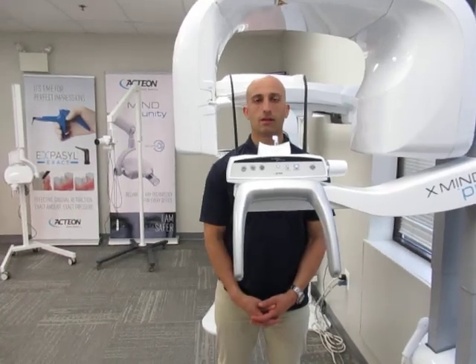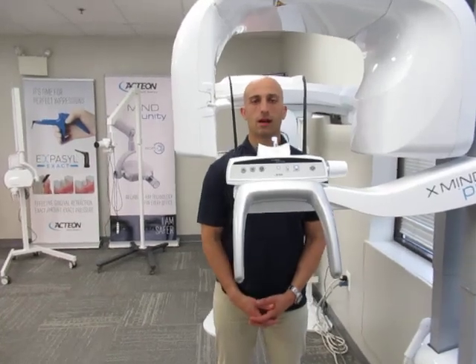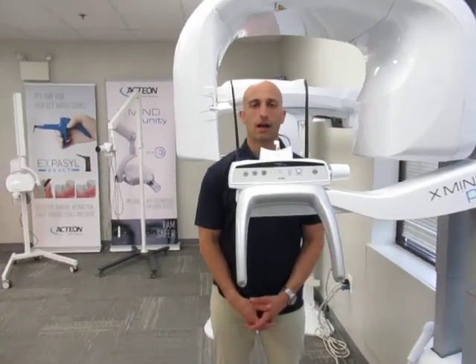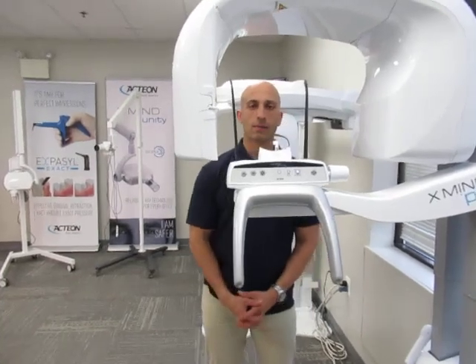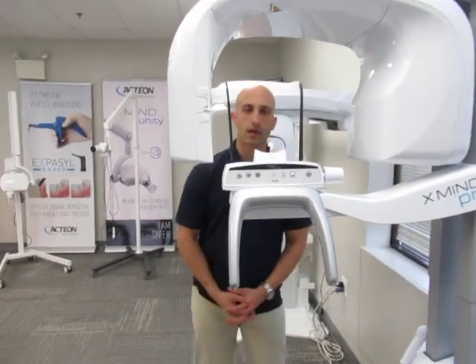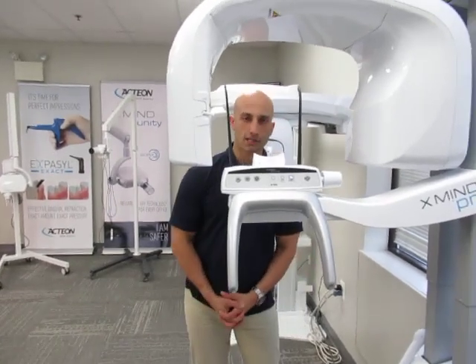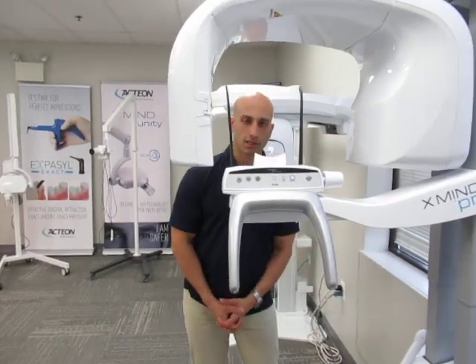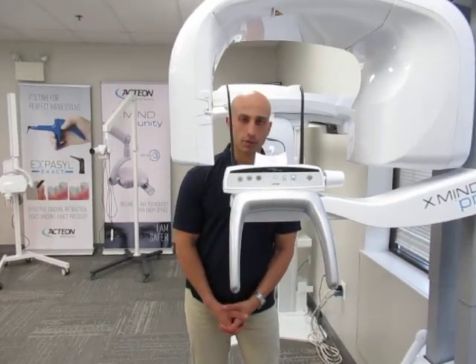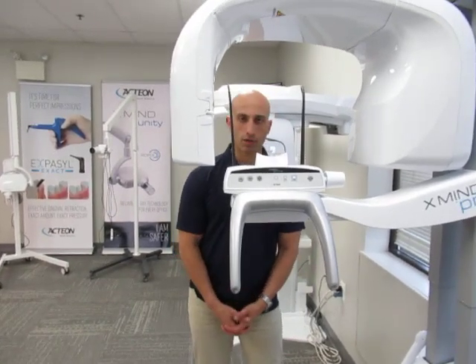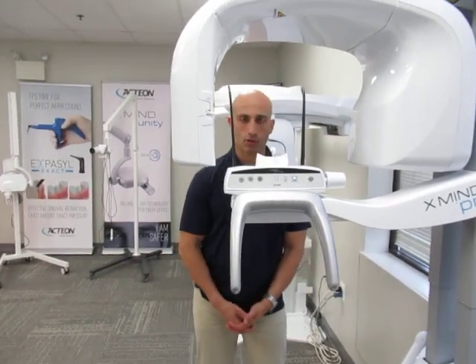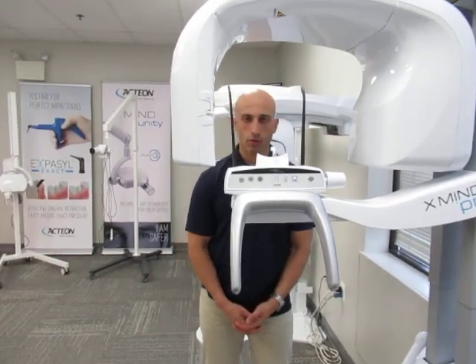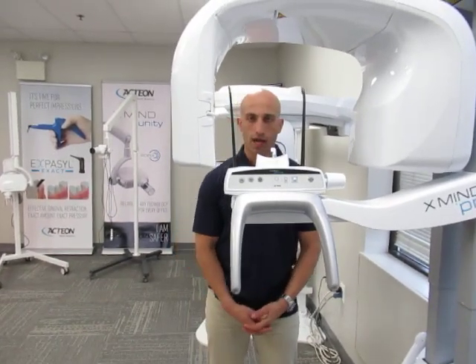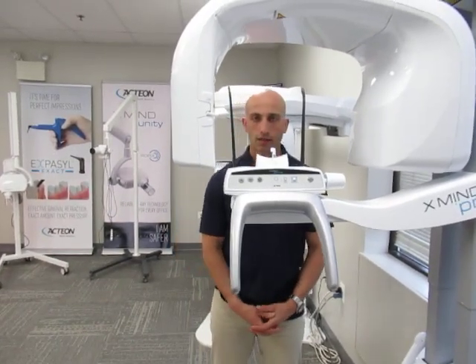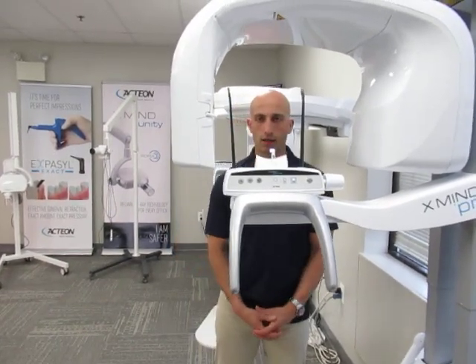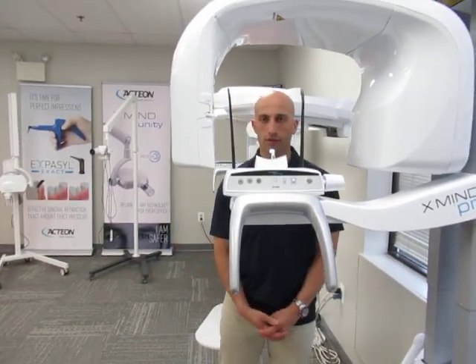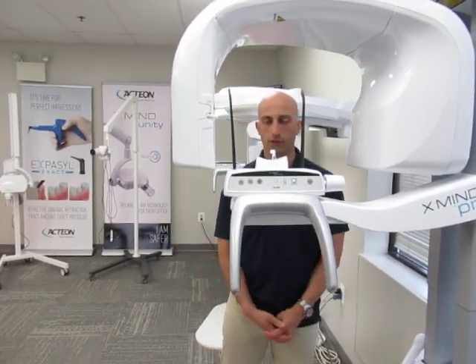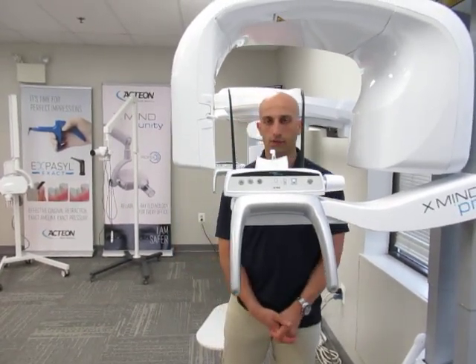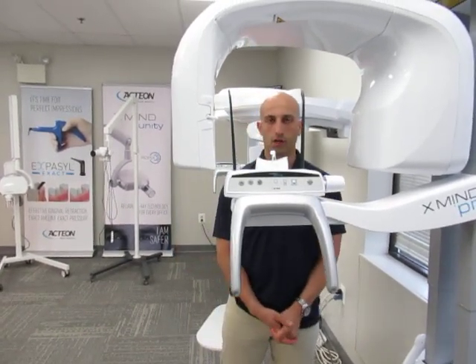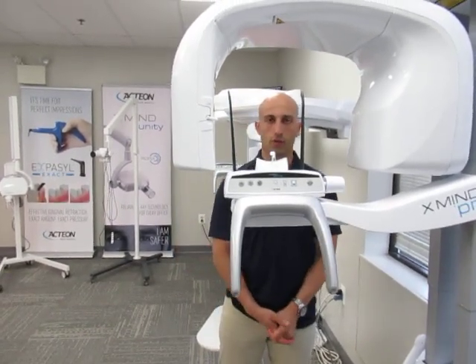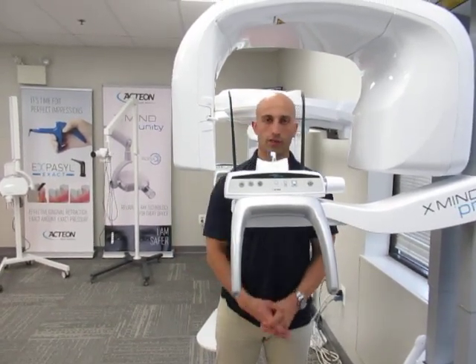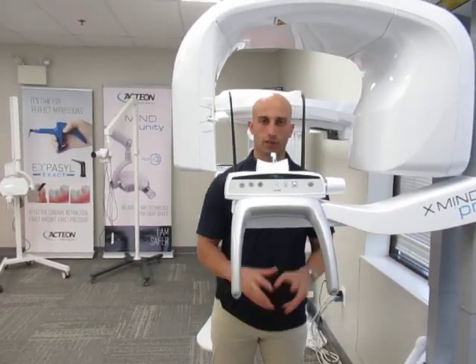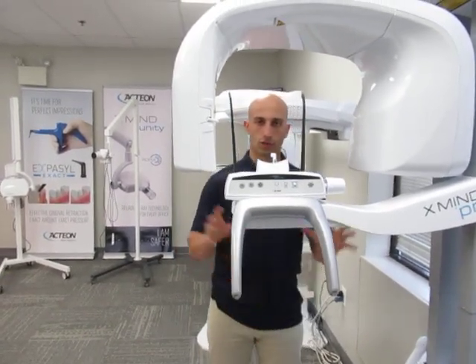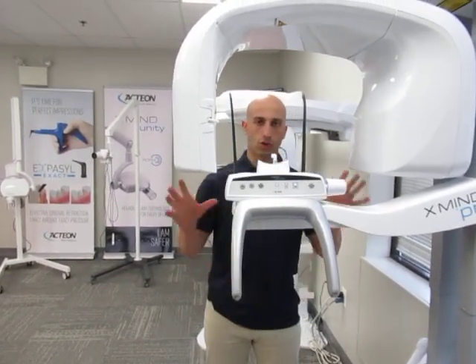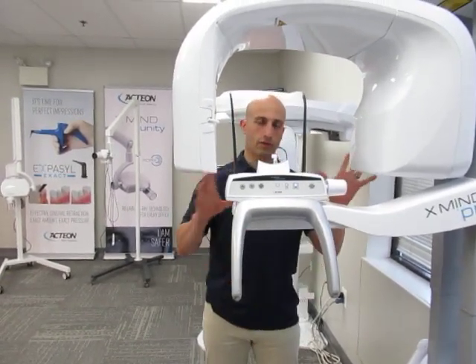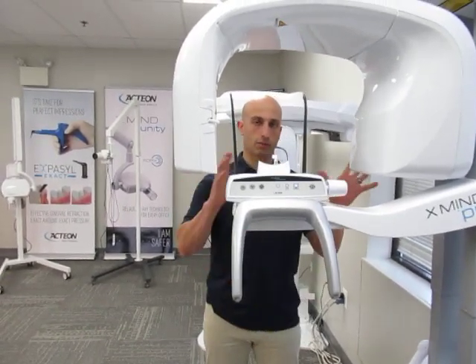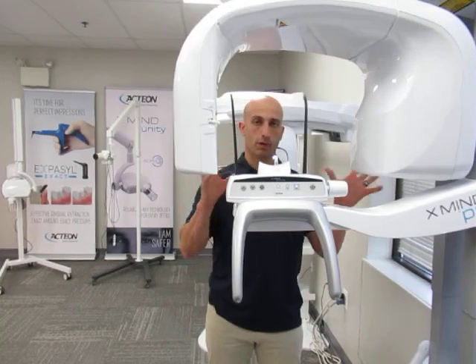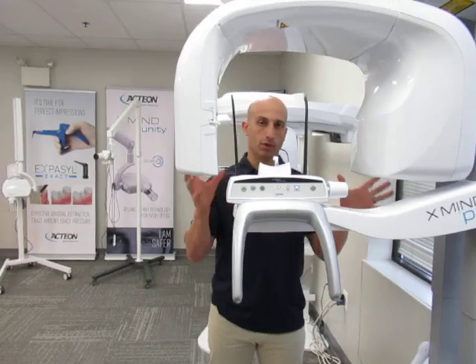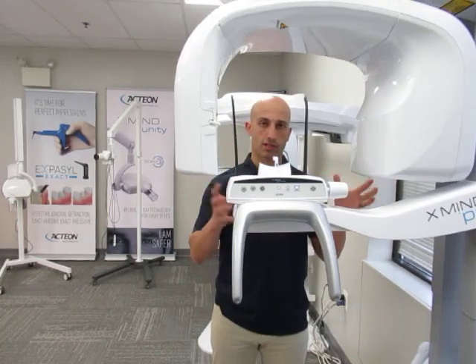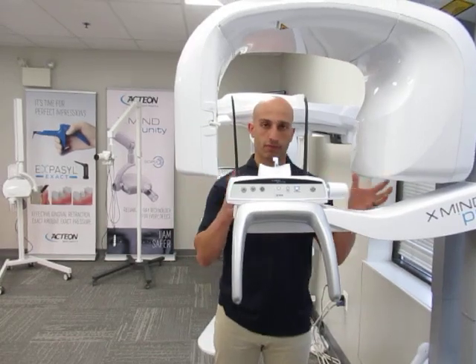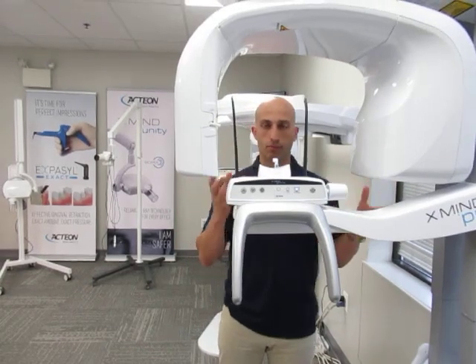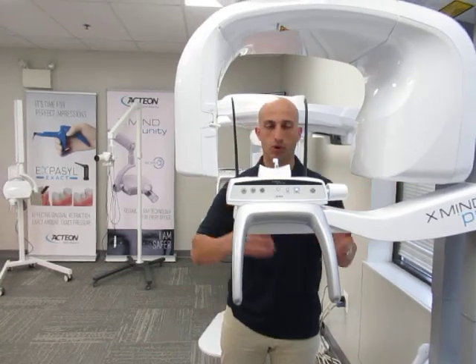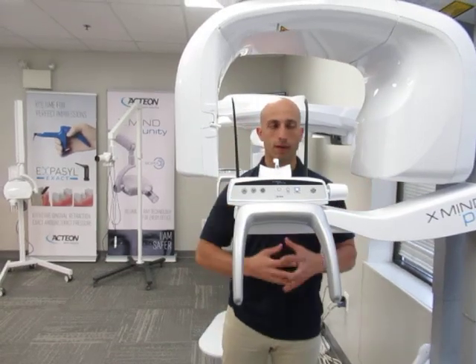Hi, I'm Dustin DiMercurio with Action. This video is to go over the components of Prime.